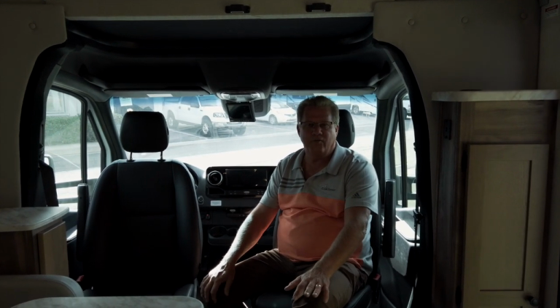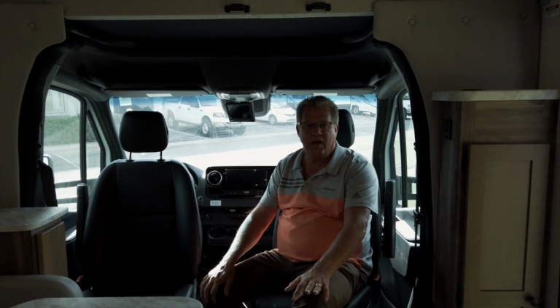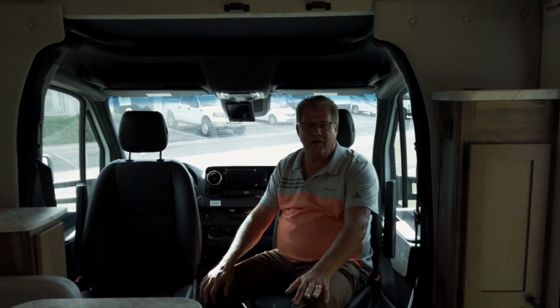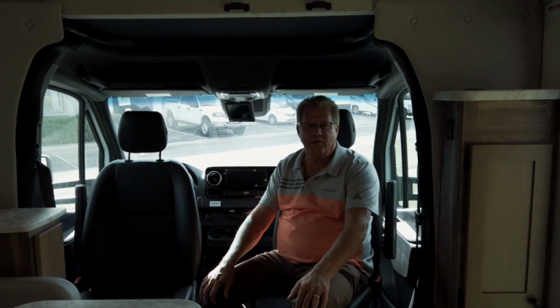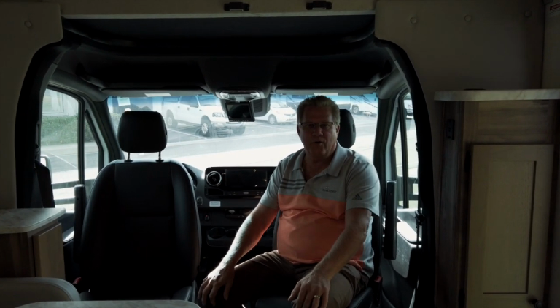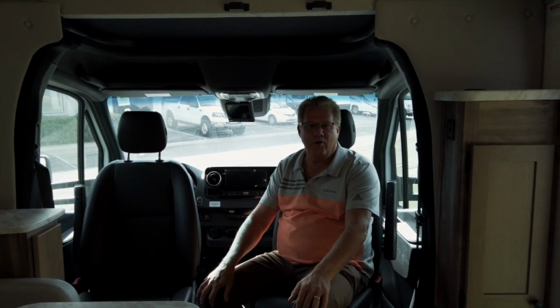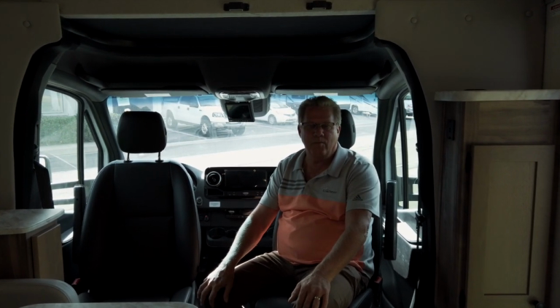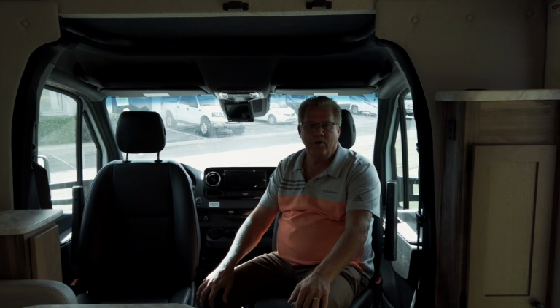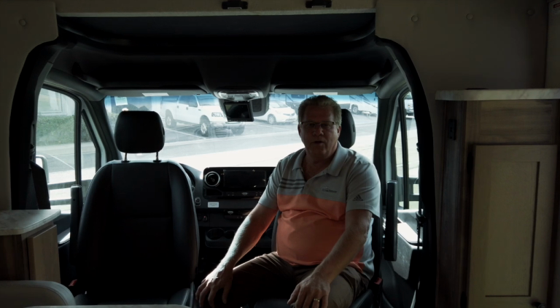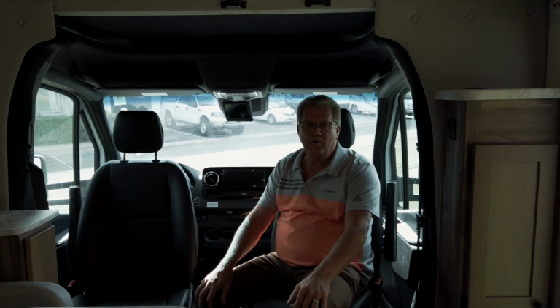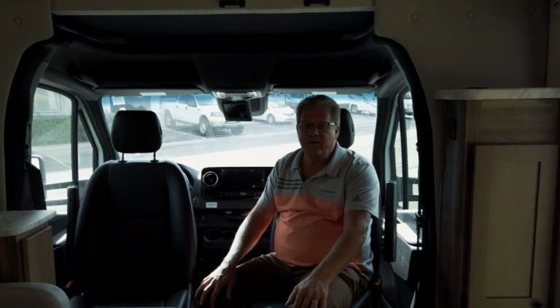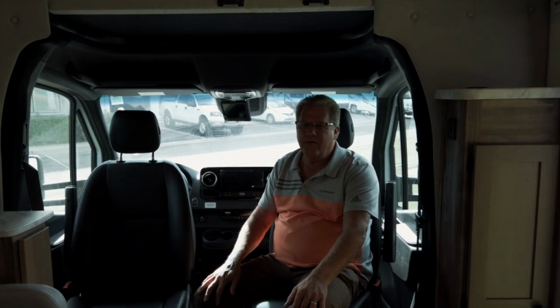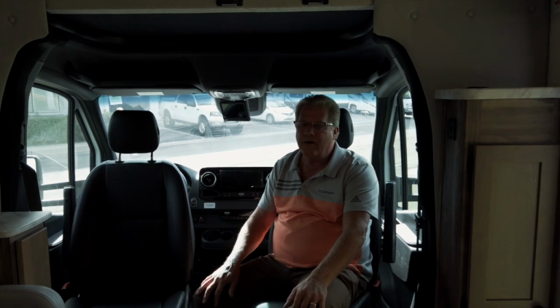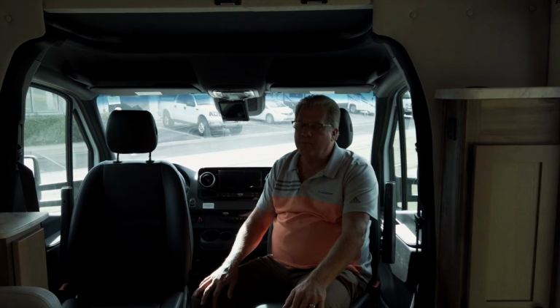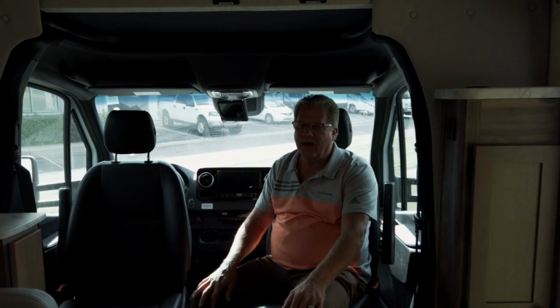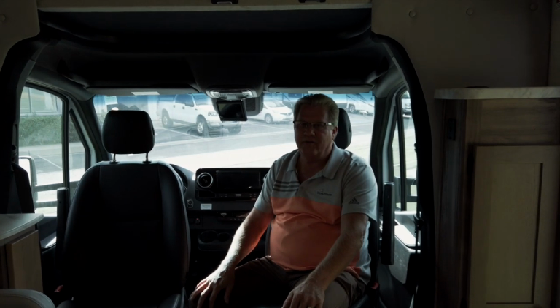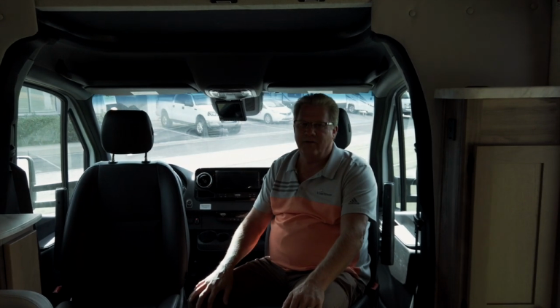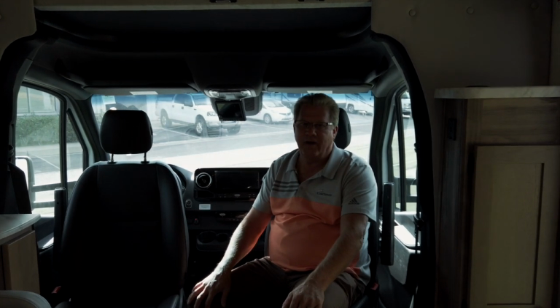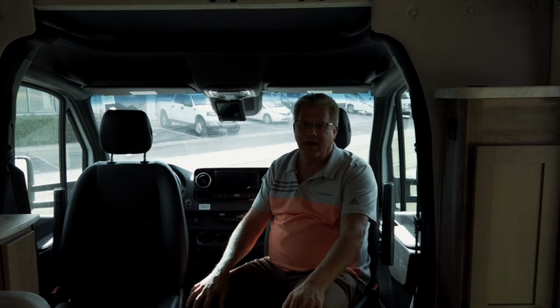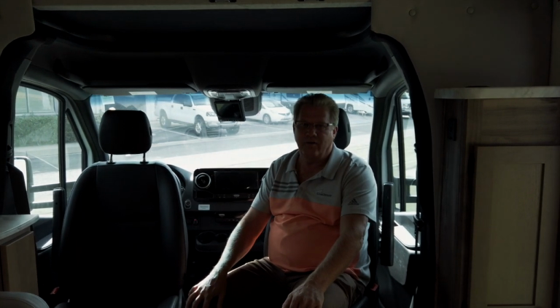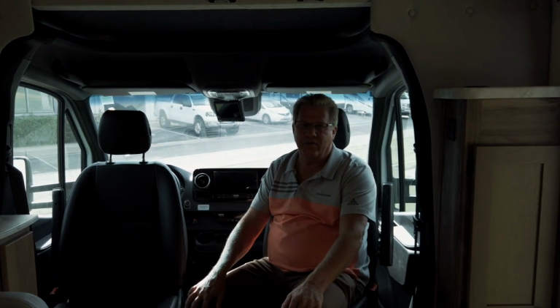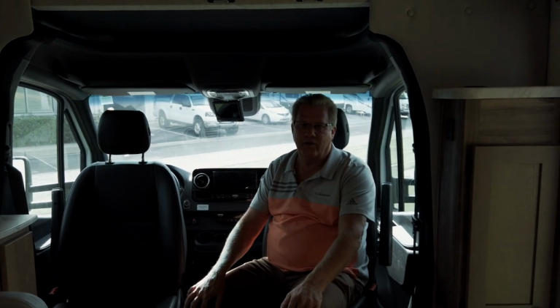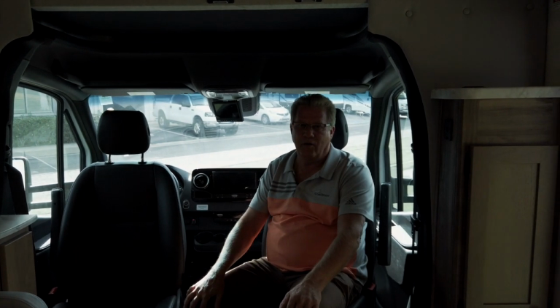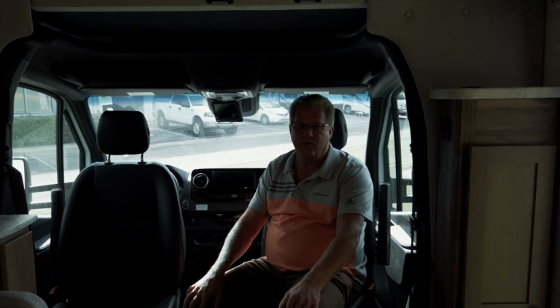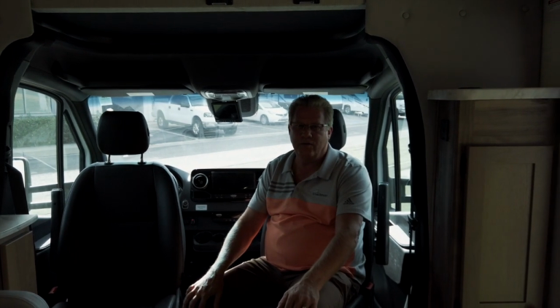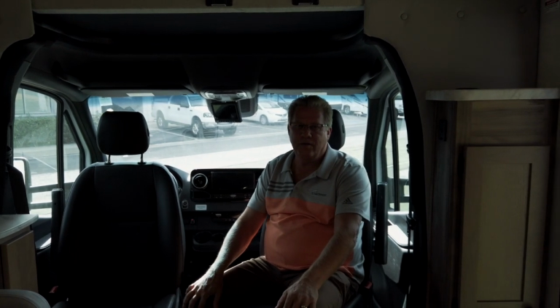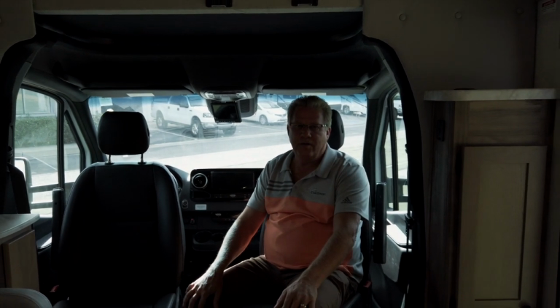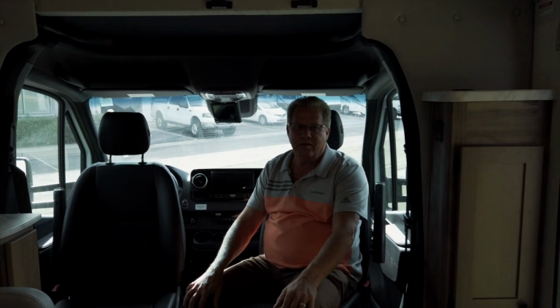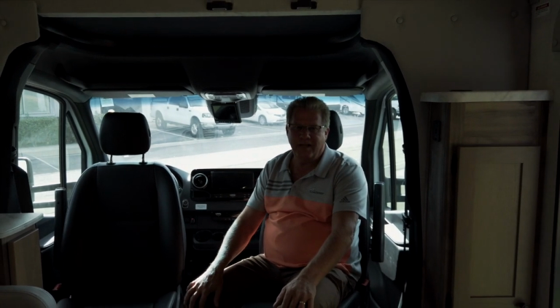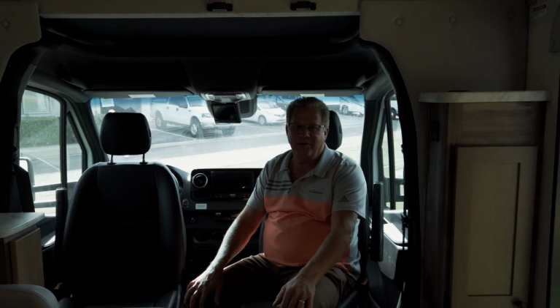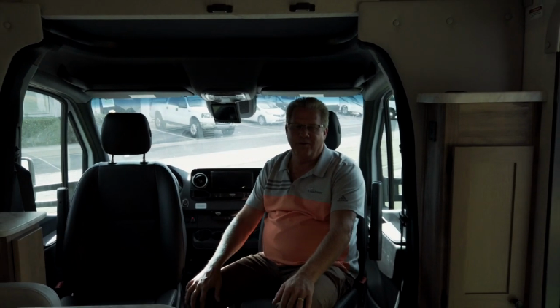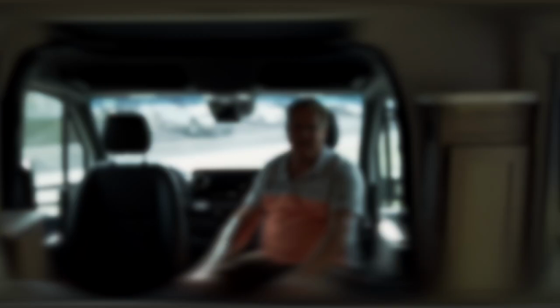Stop by, give them a call, take a test drive on this home on wheels. You'll be very impressed with the value of this coach. Thank you for your time.